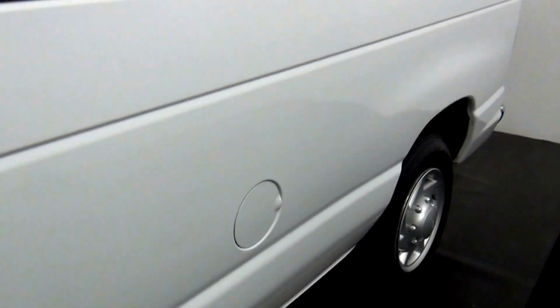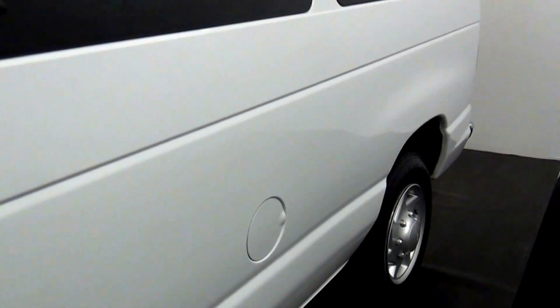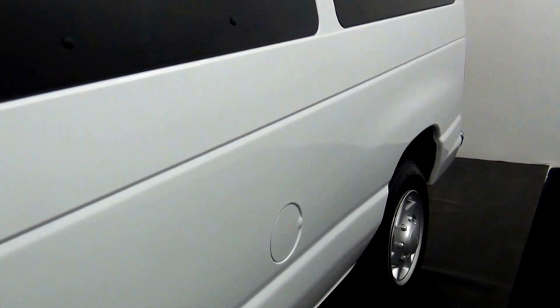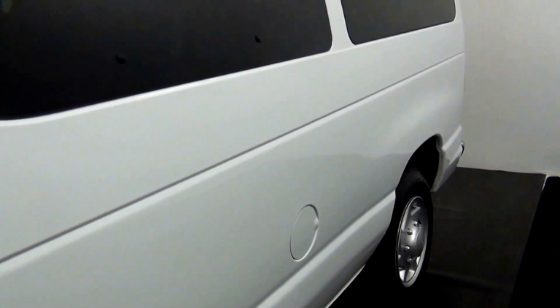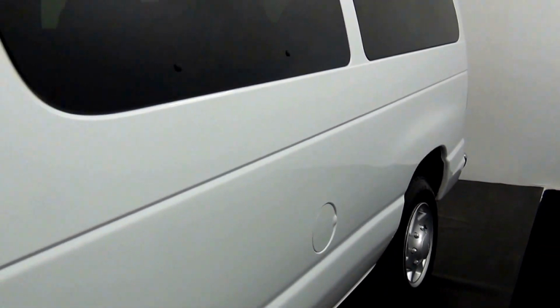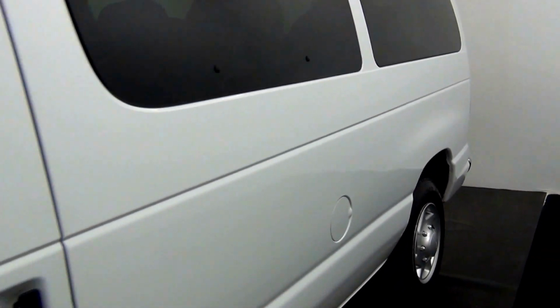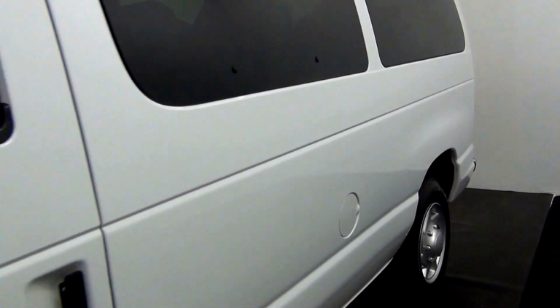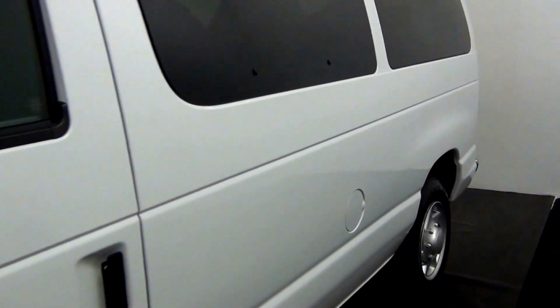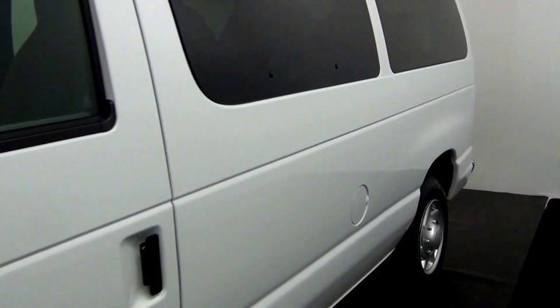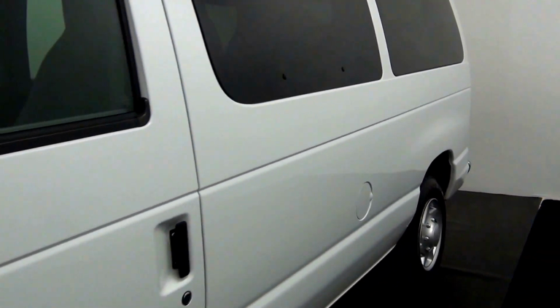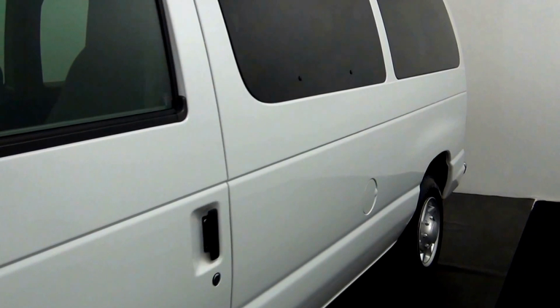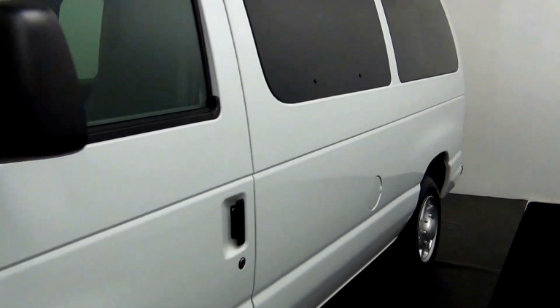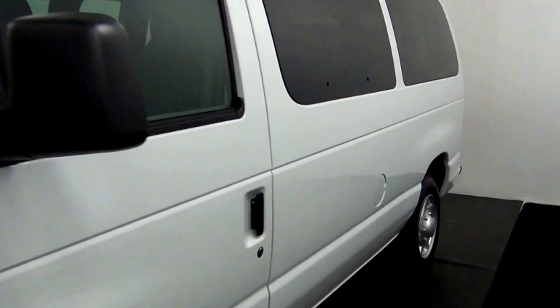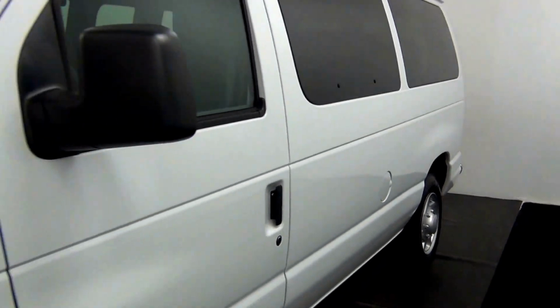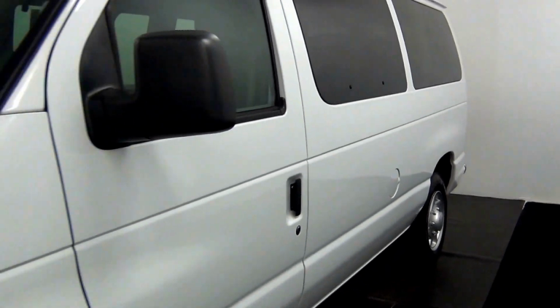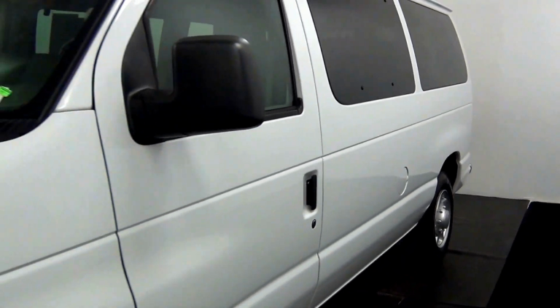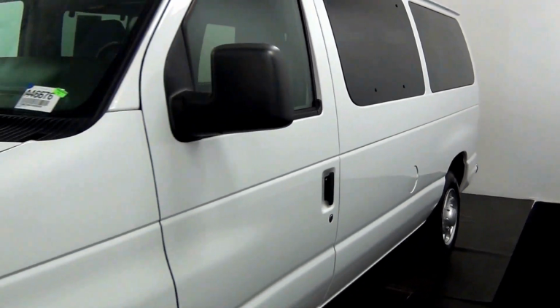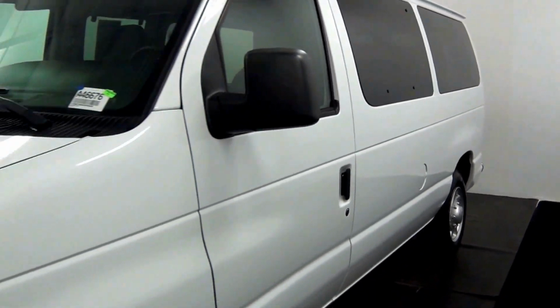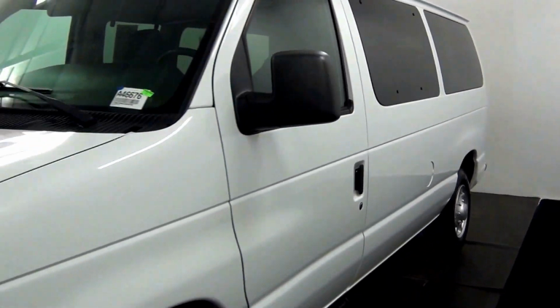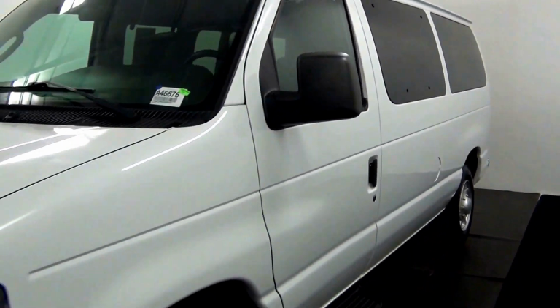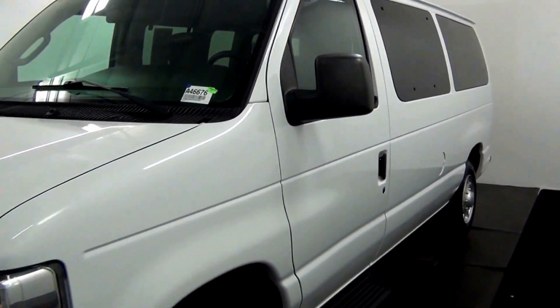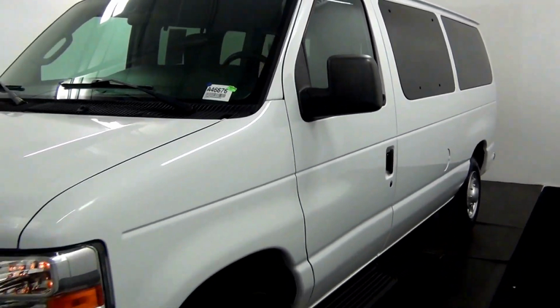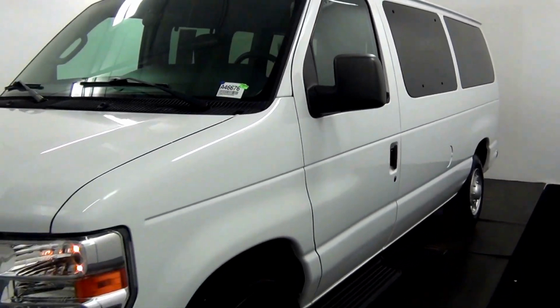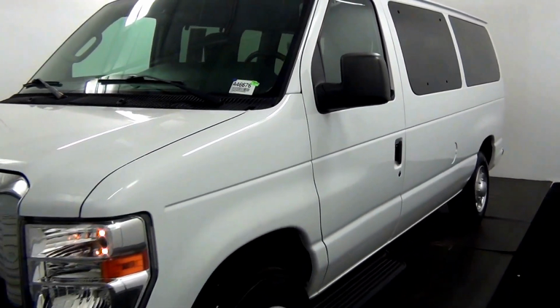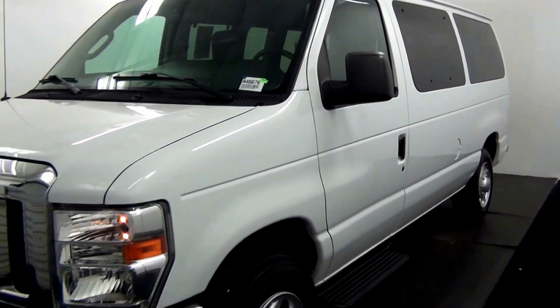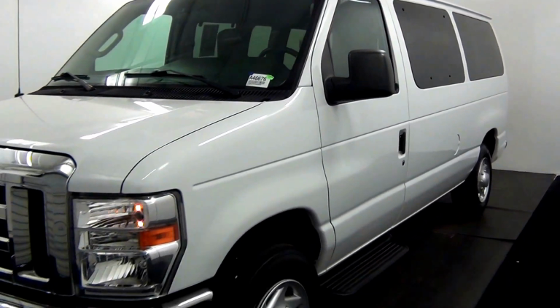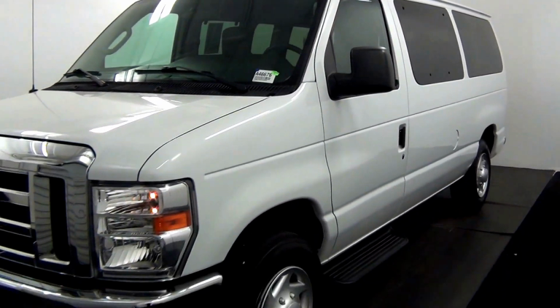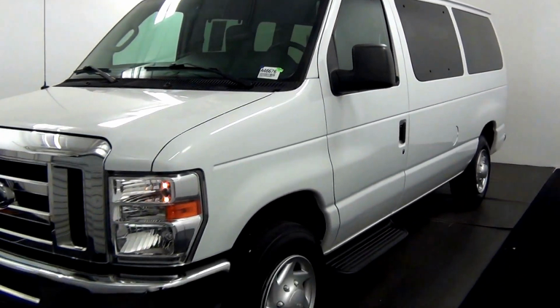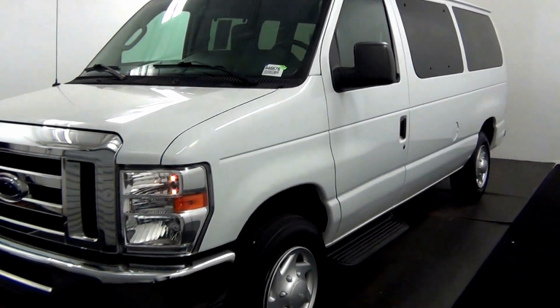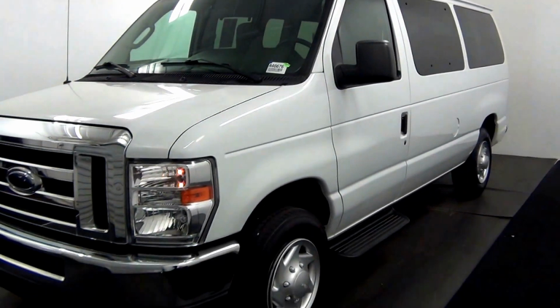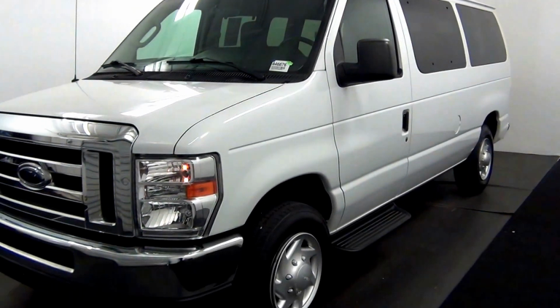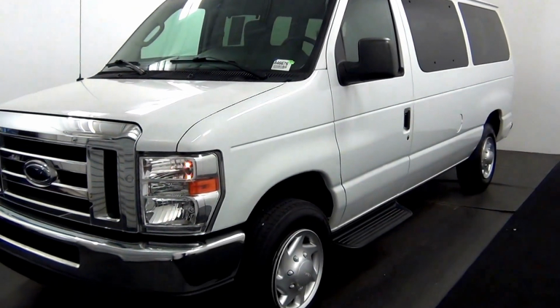That concludes our walk around of the 2012 Ford E150. Thank you.